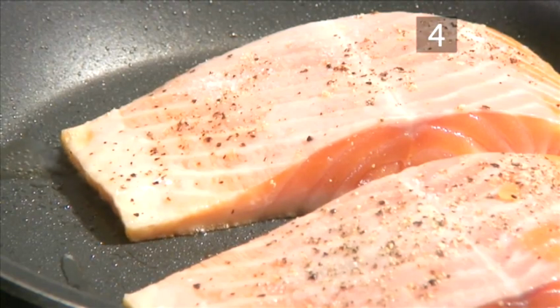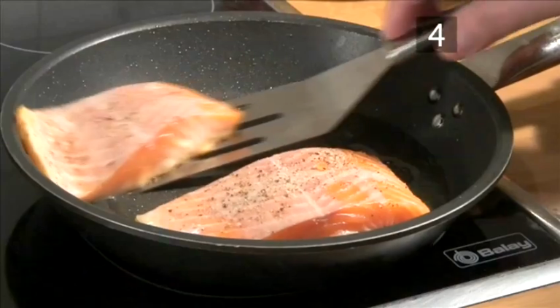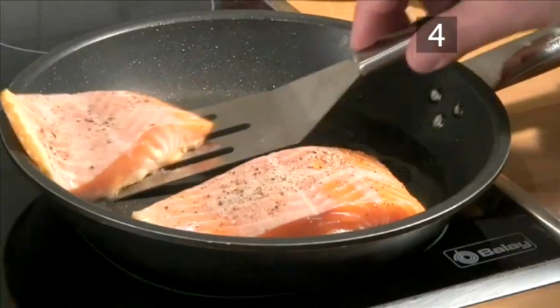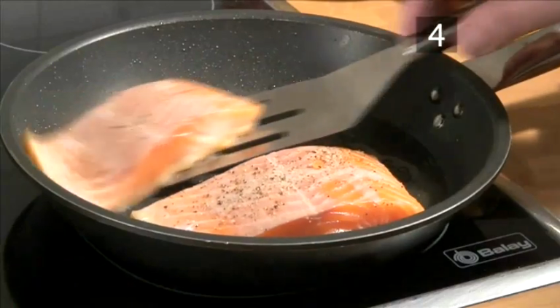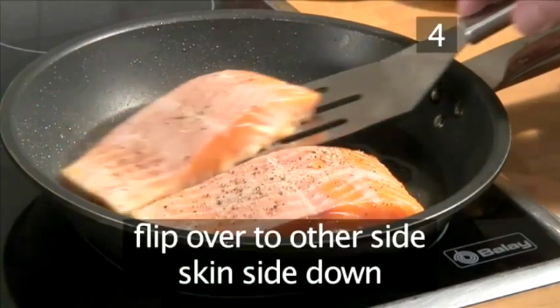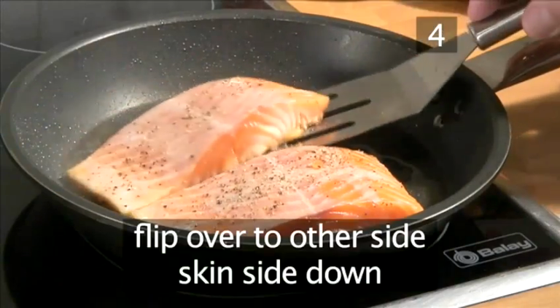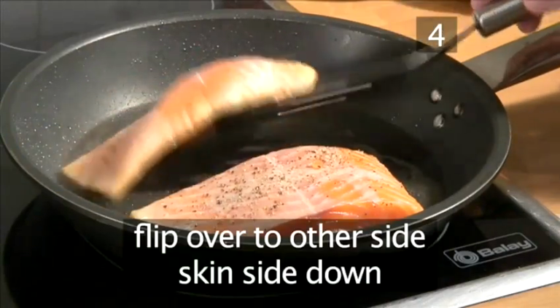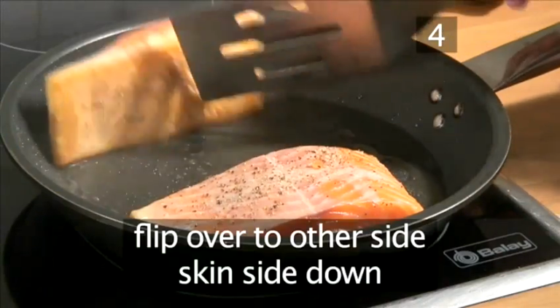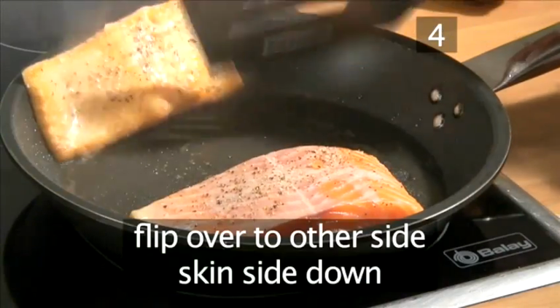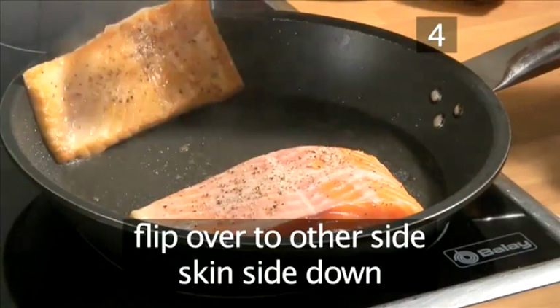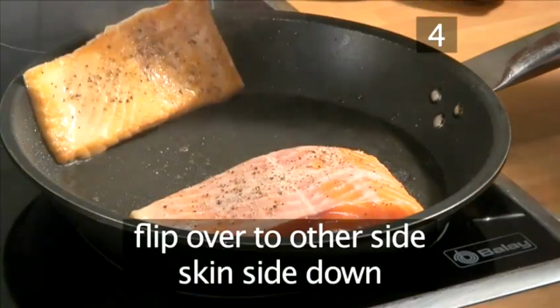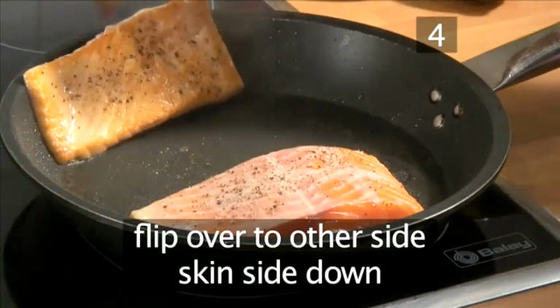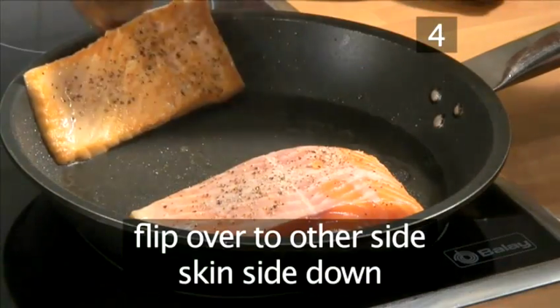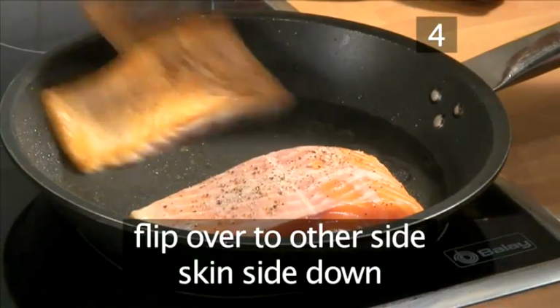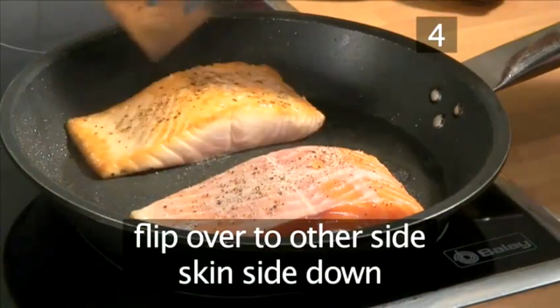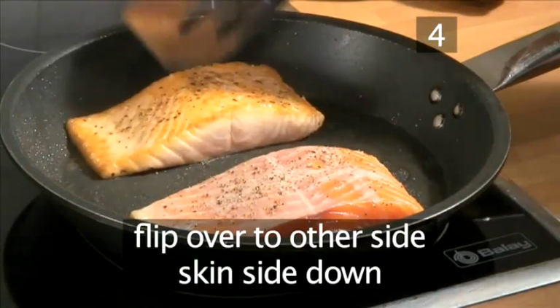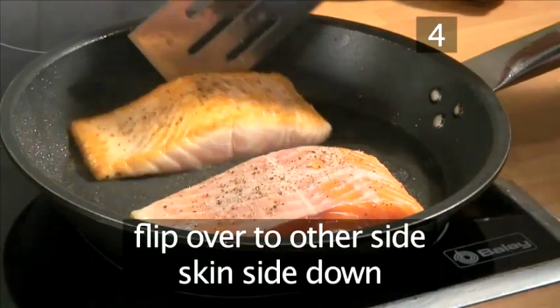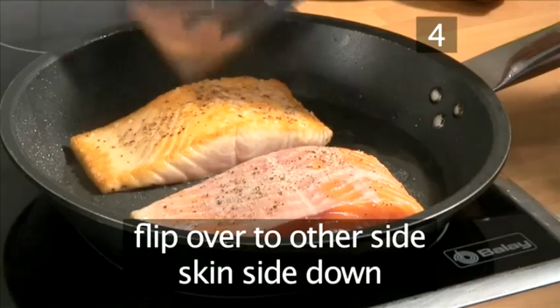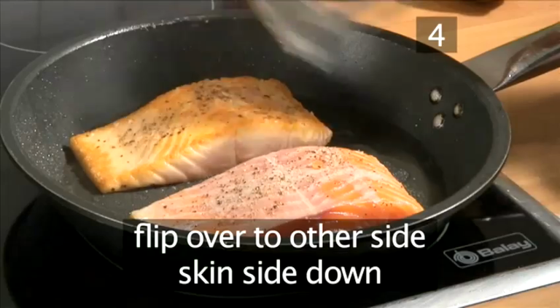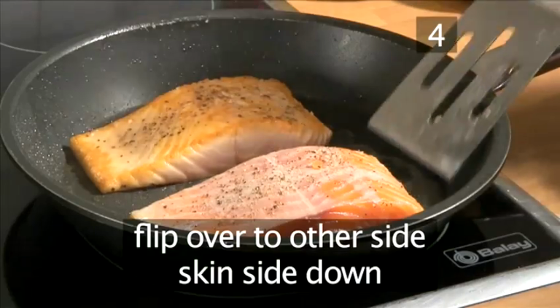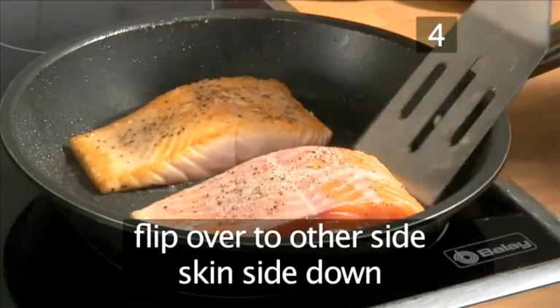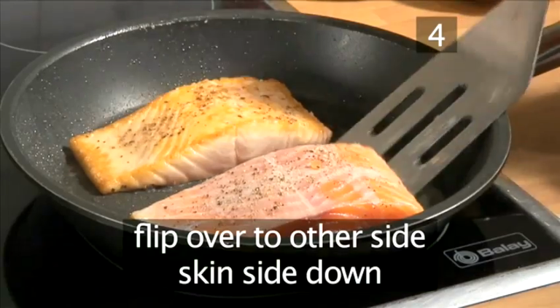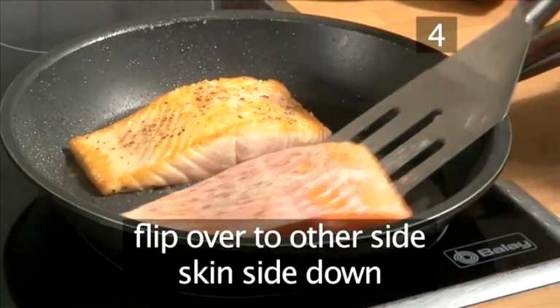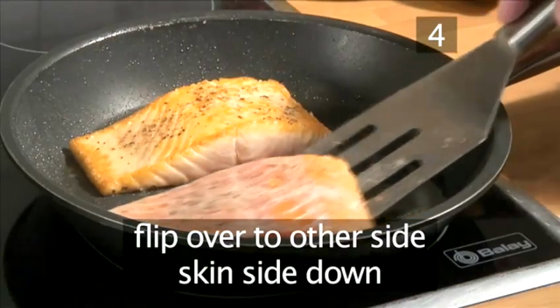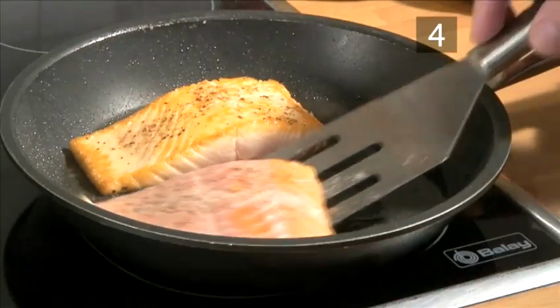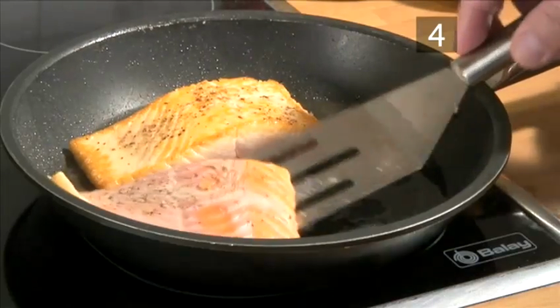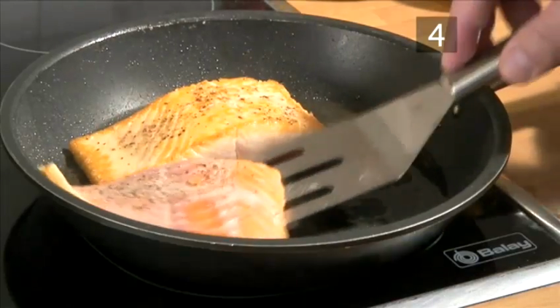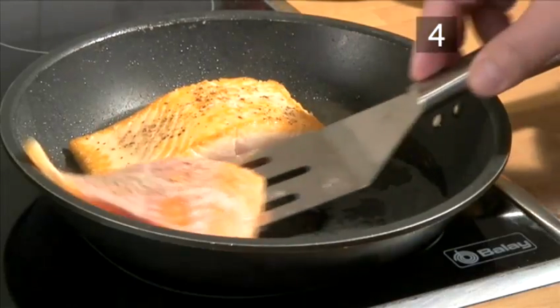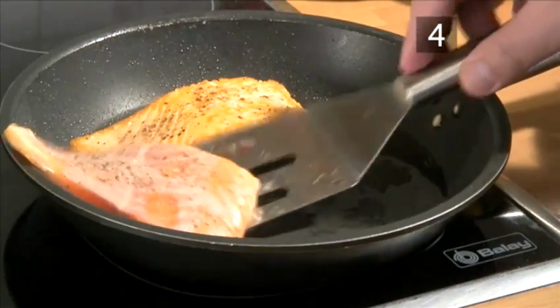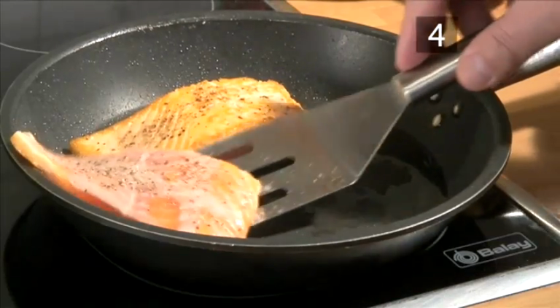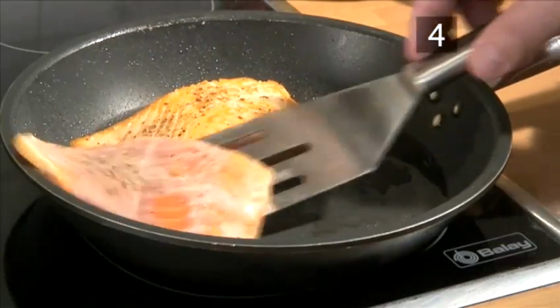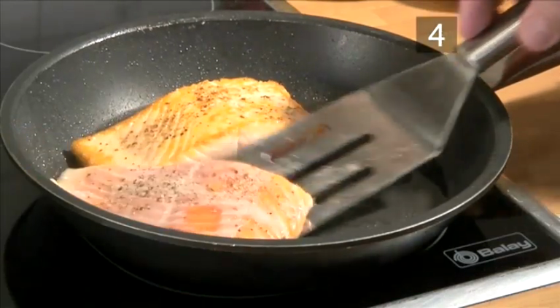Then flip them over to the other side with your spatula, skin-side down, in preparation to roast.